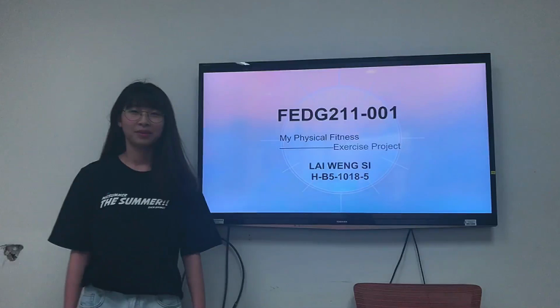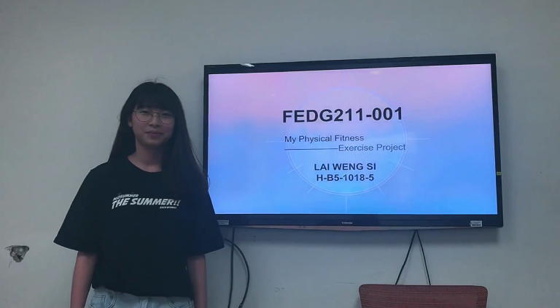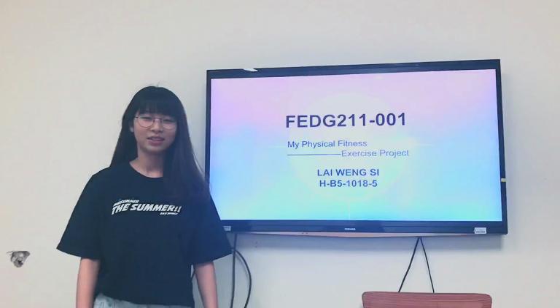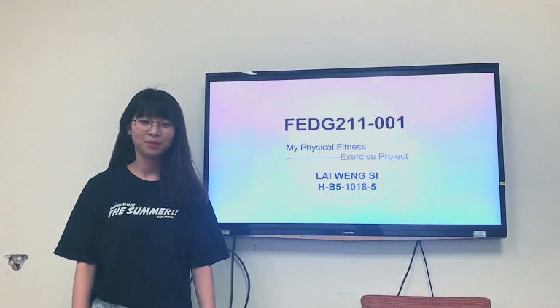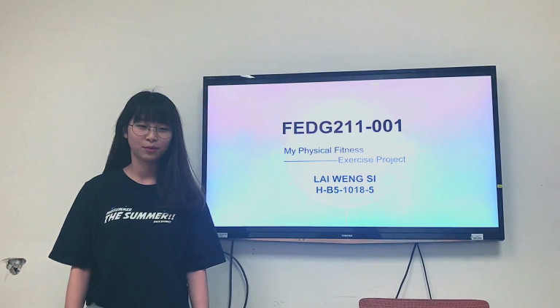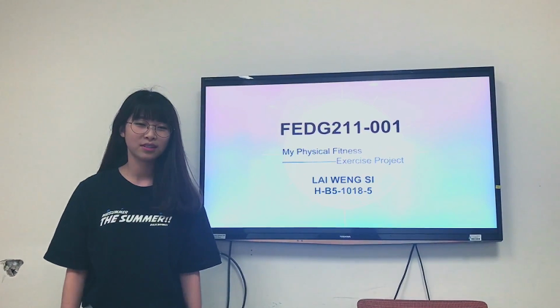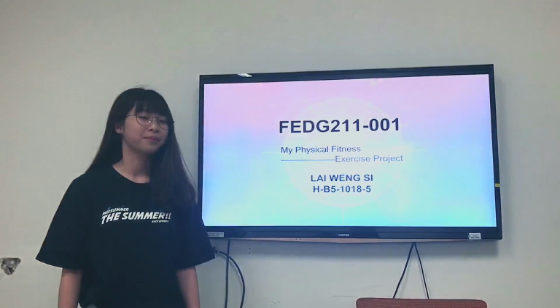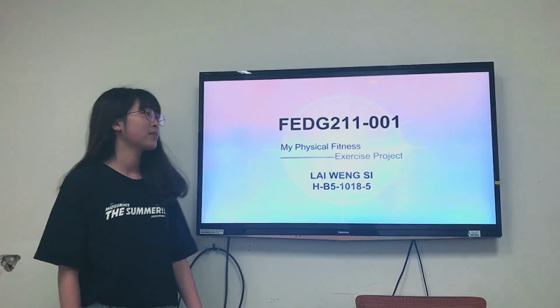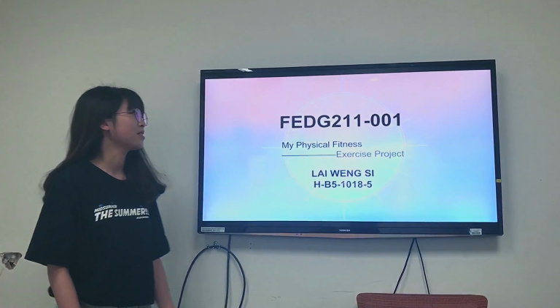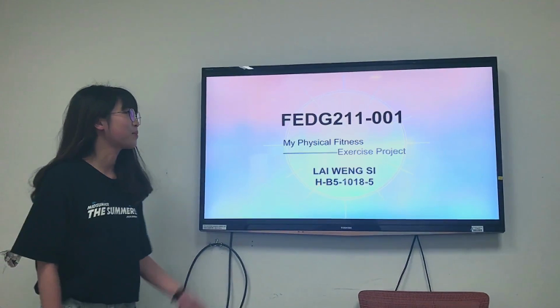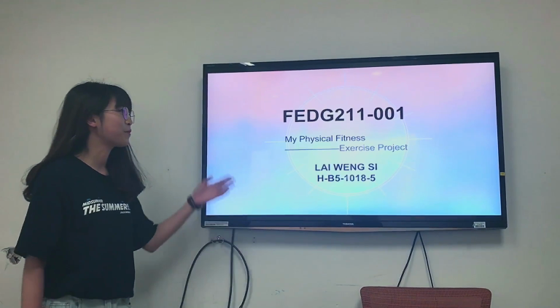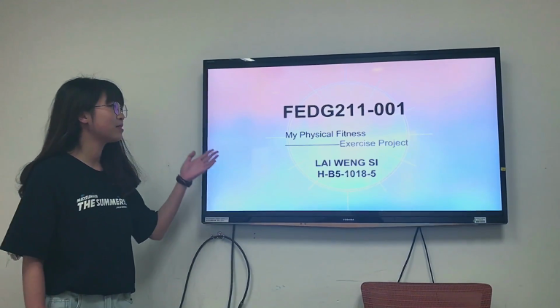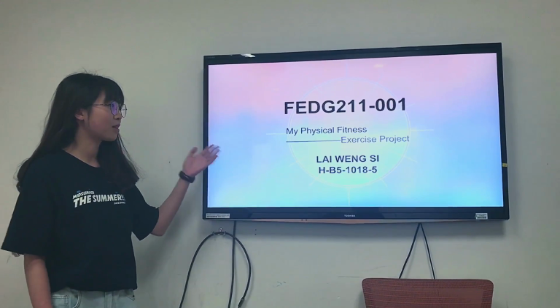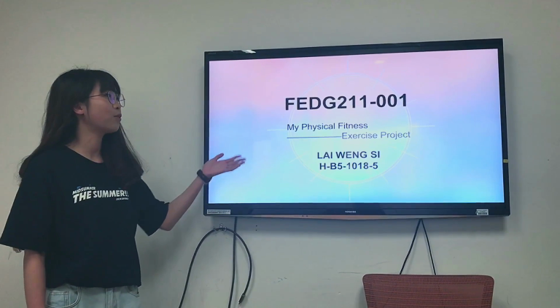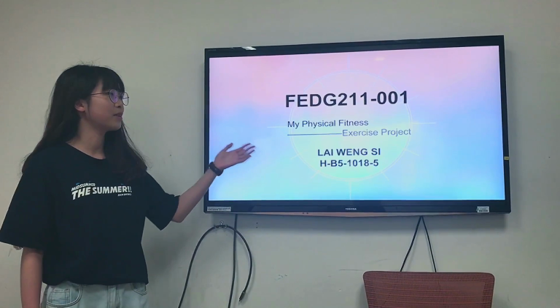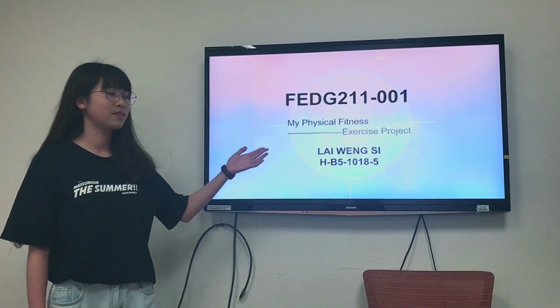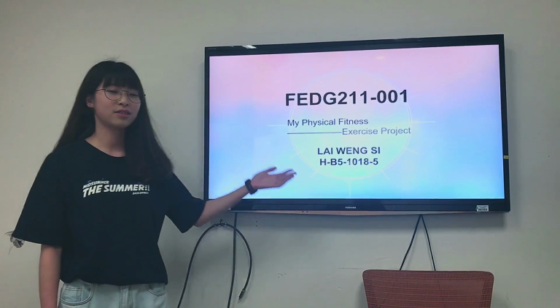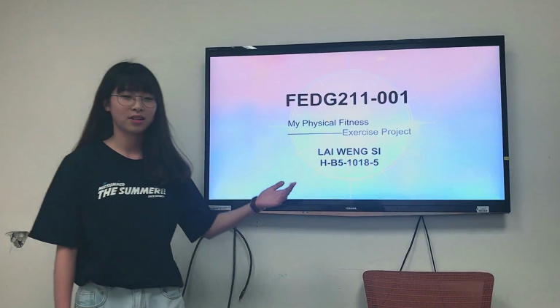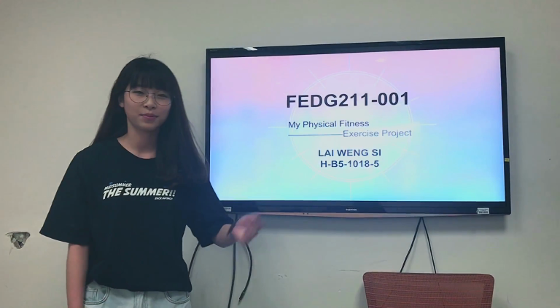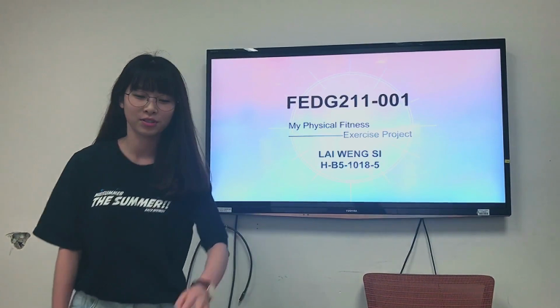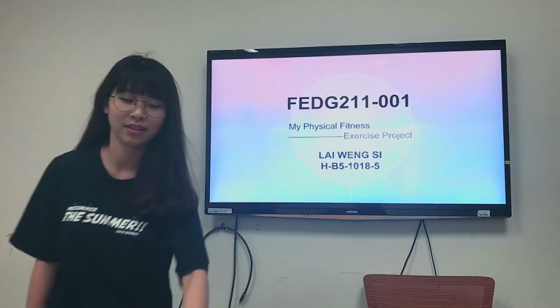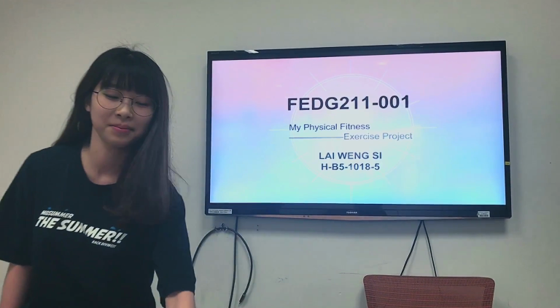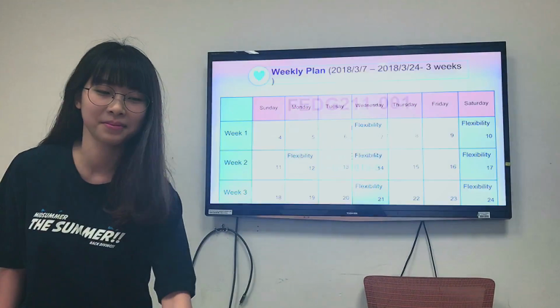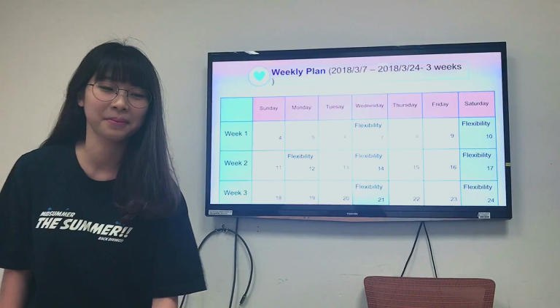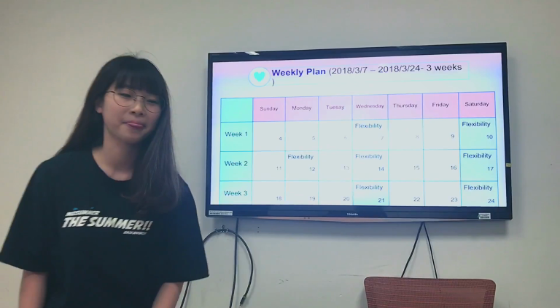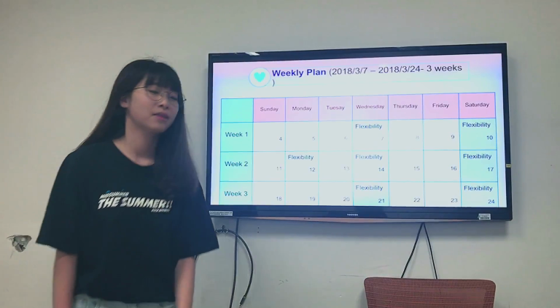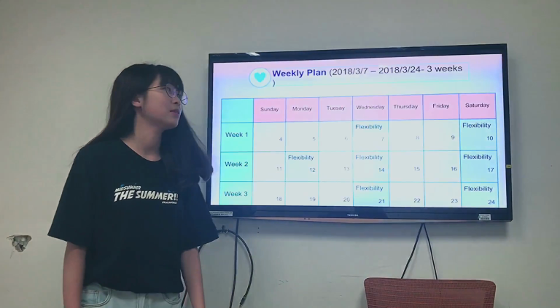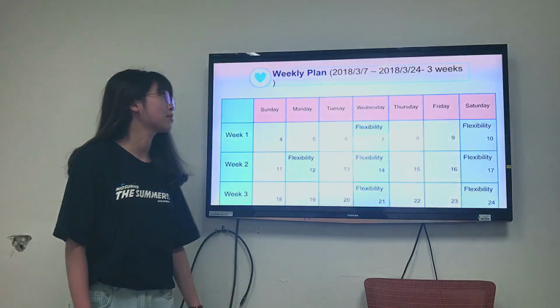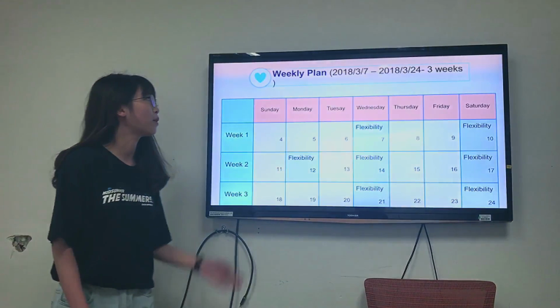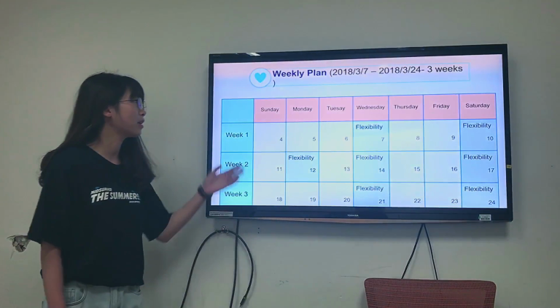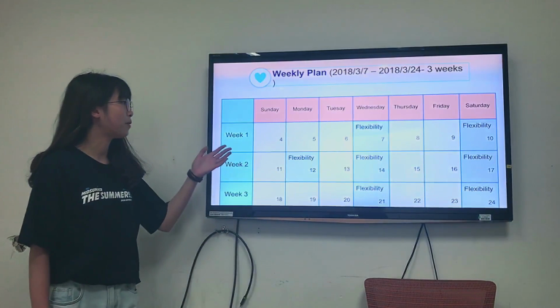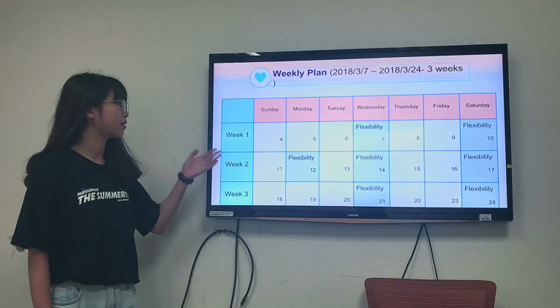My name is Winzy. This is my physical fitness exercise project. This is my weekly plan.